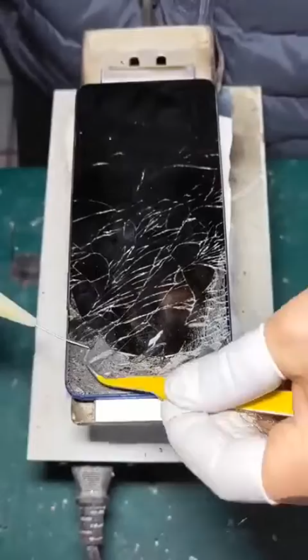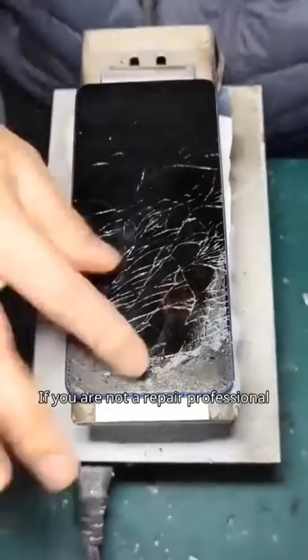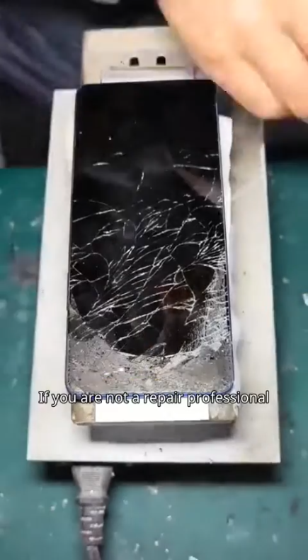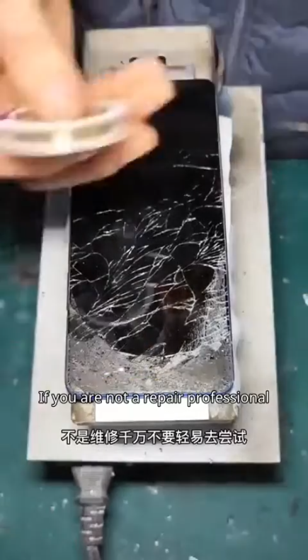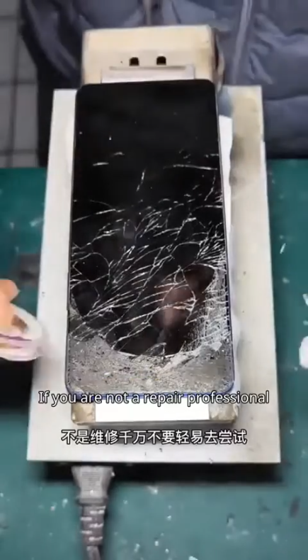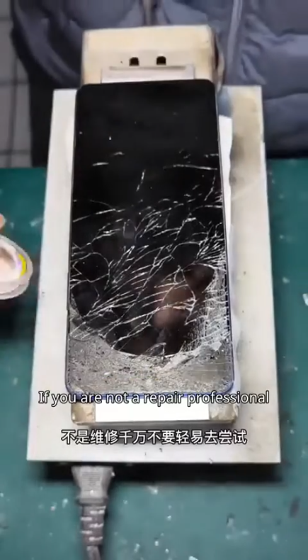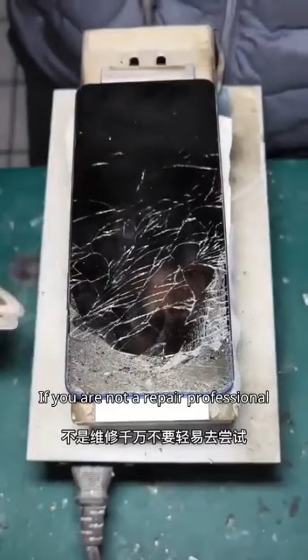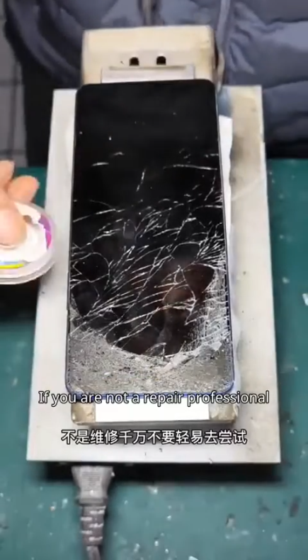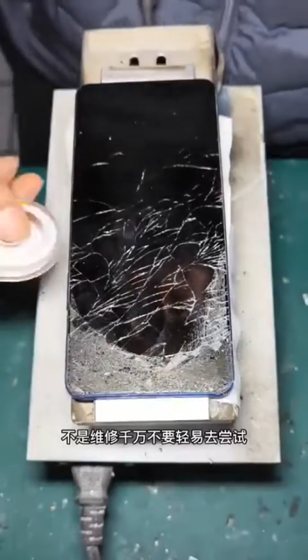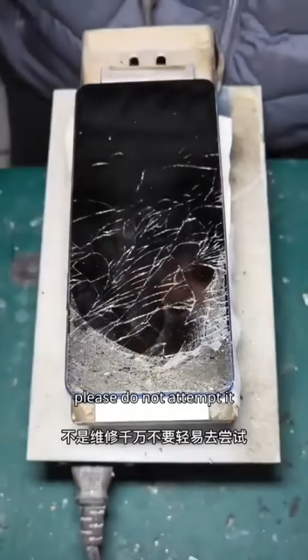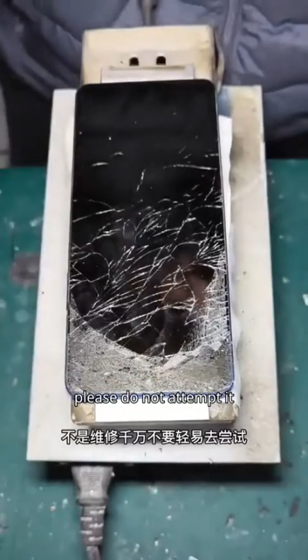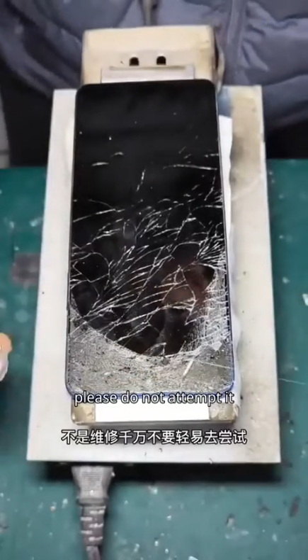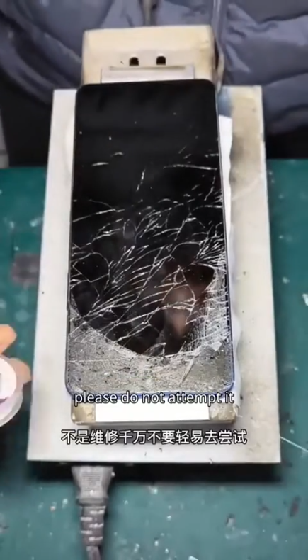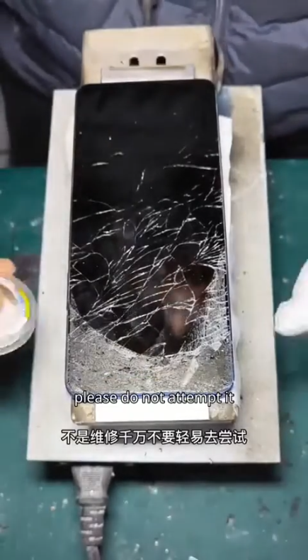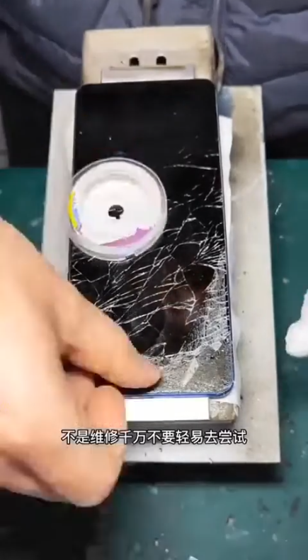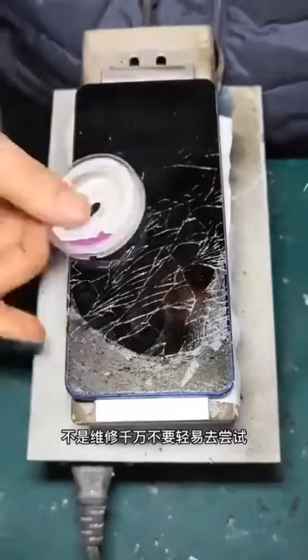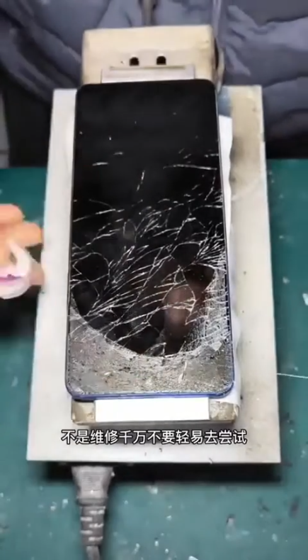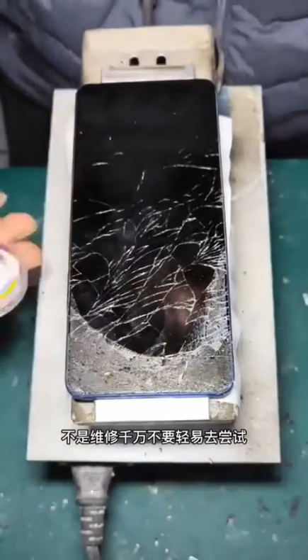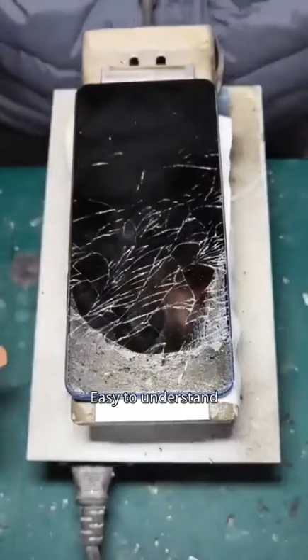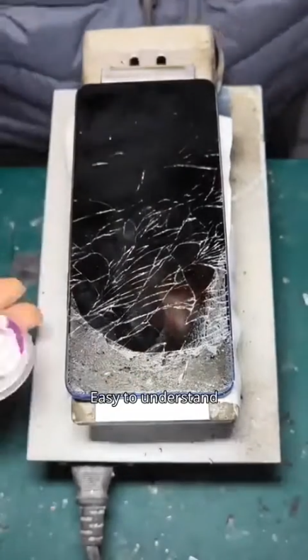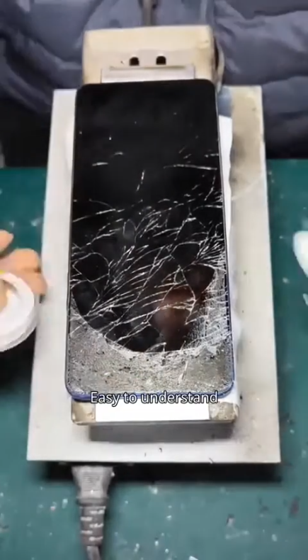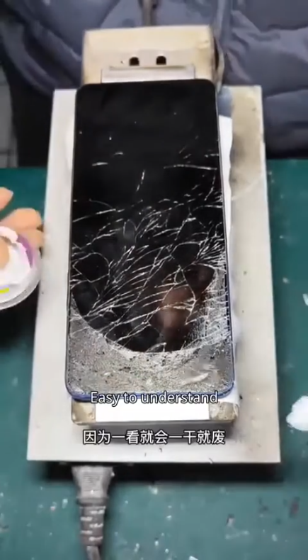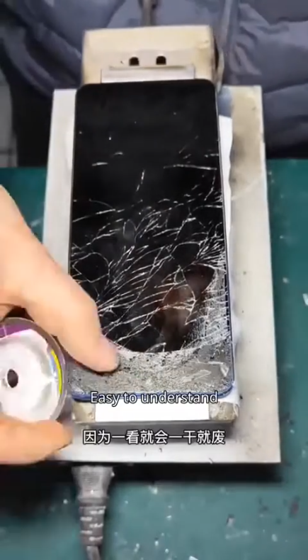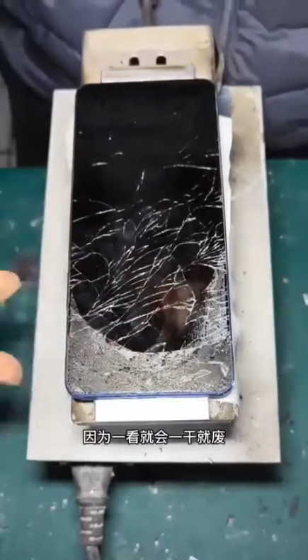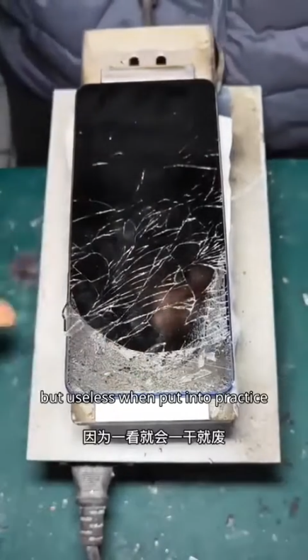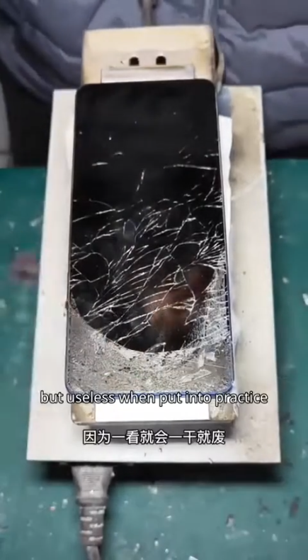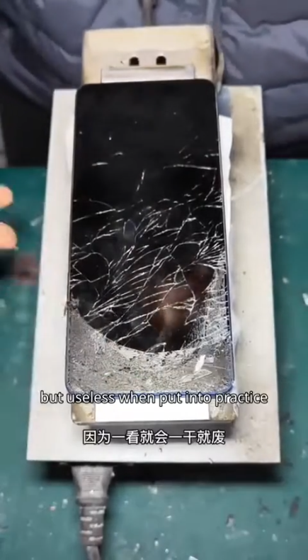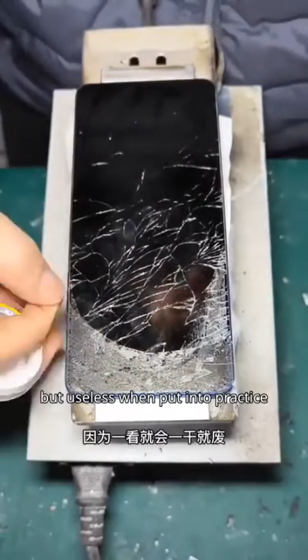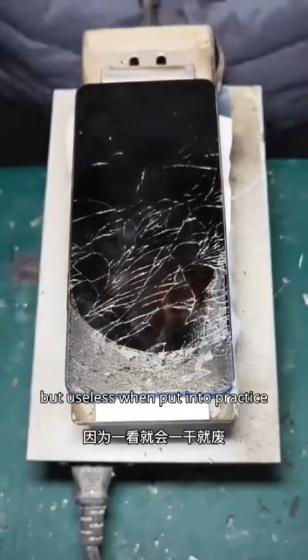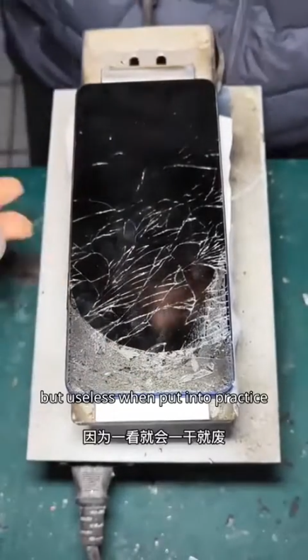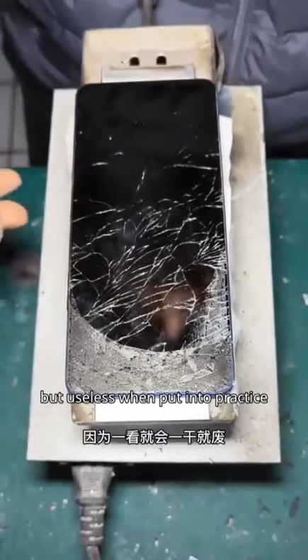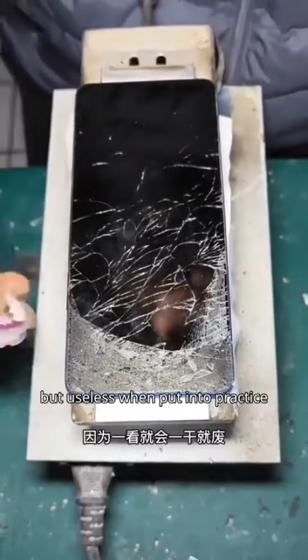If you are not a repair professional, please do not attempt it. Easy to understand, but useless when put into practice.